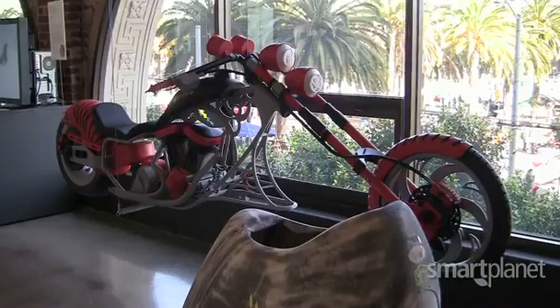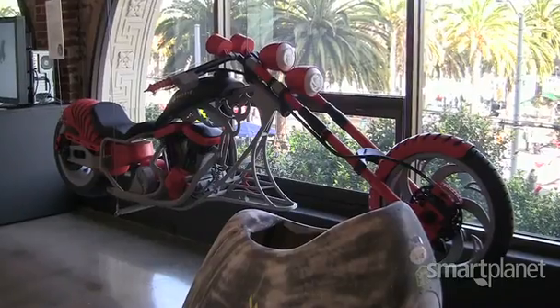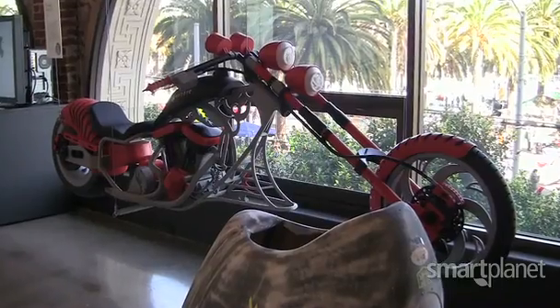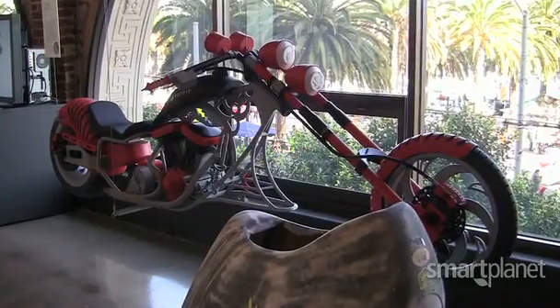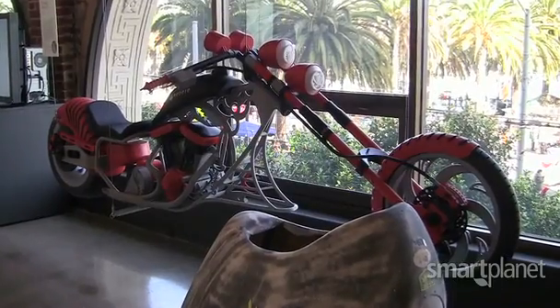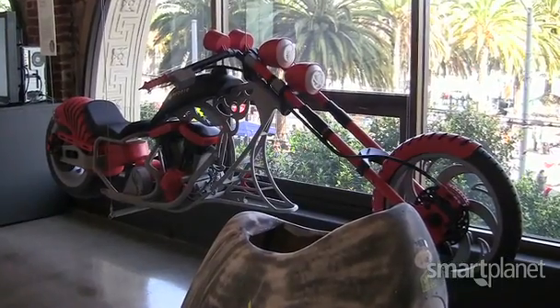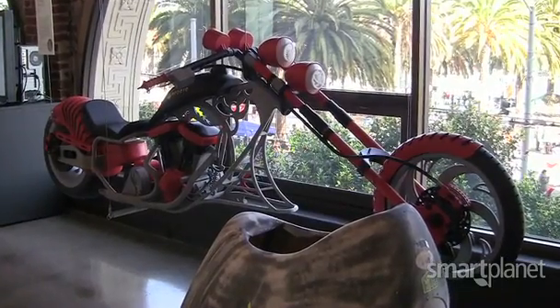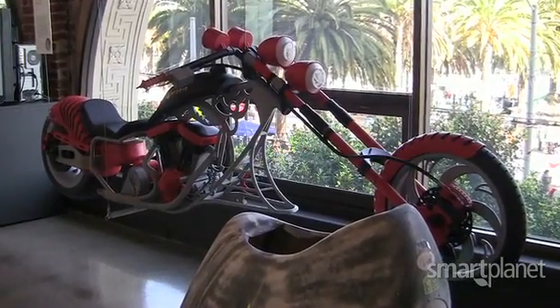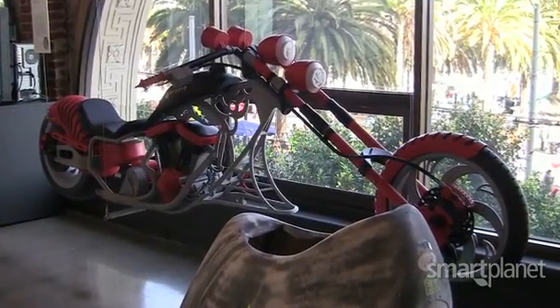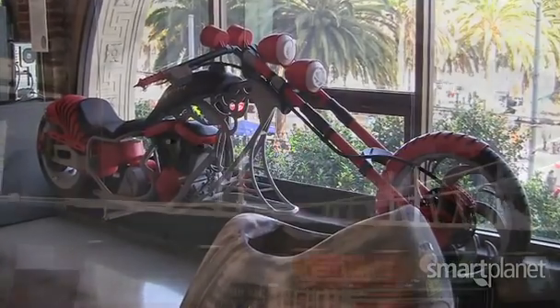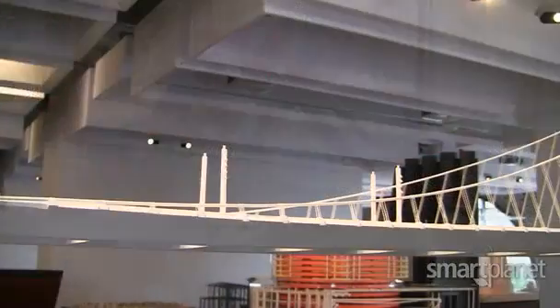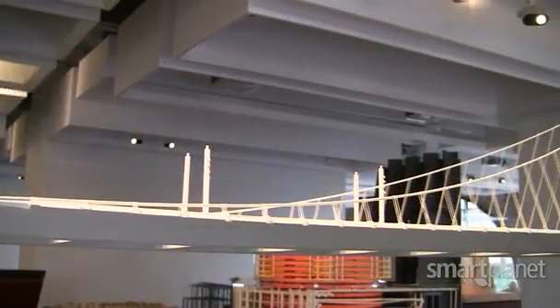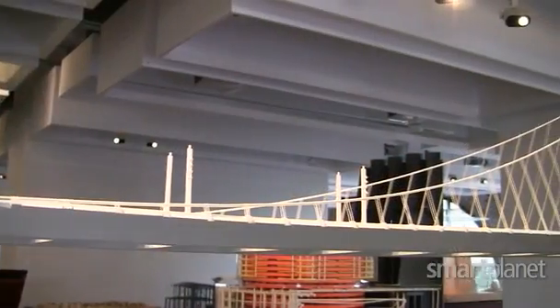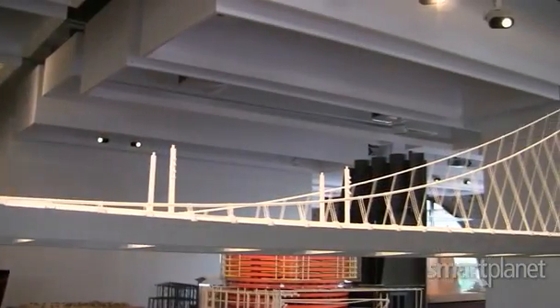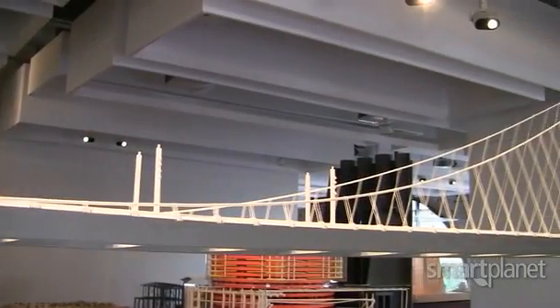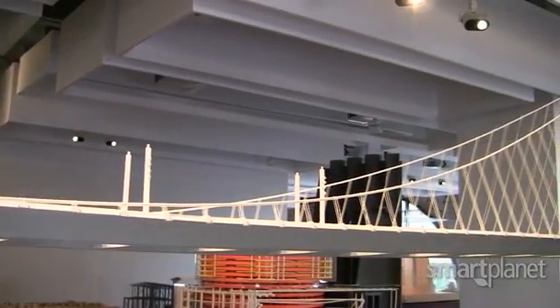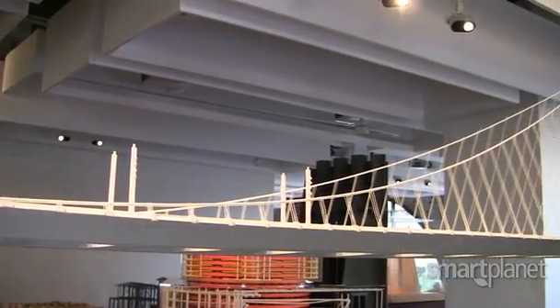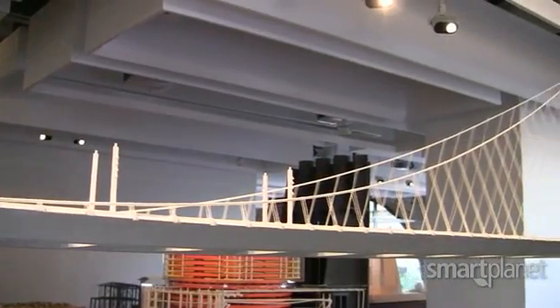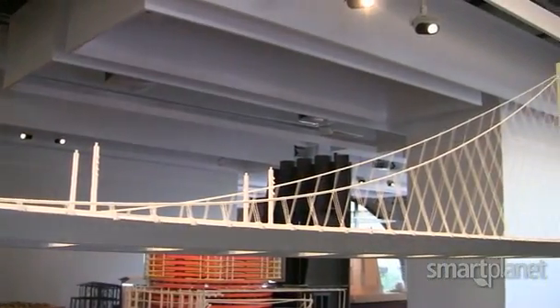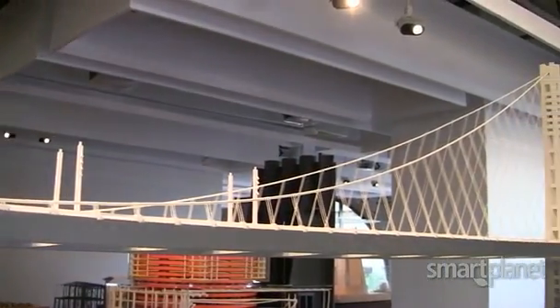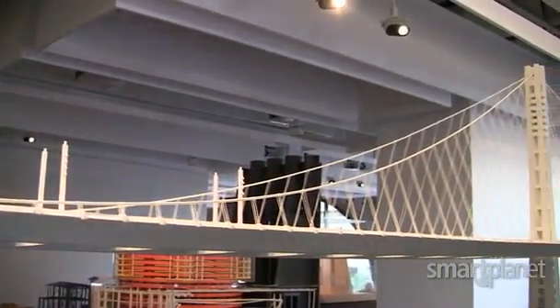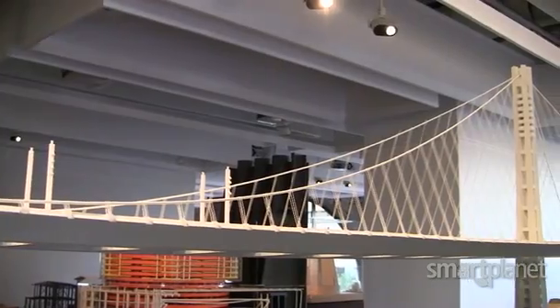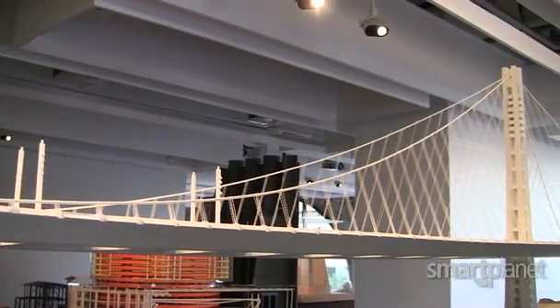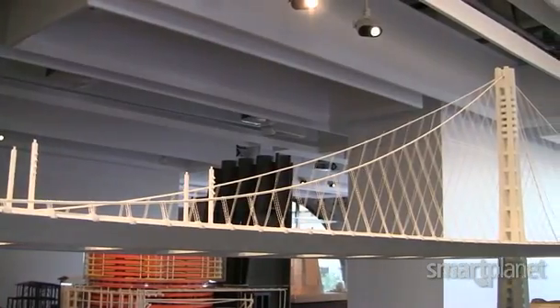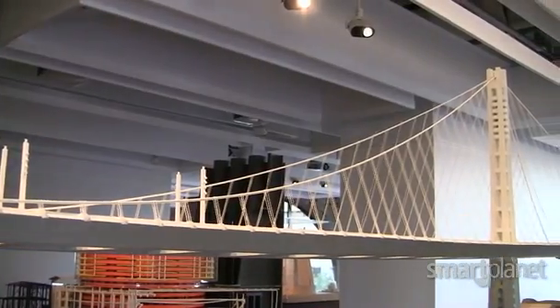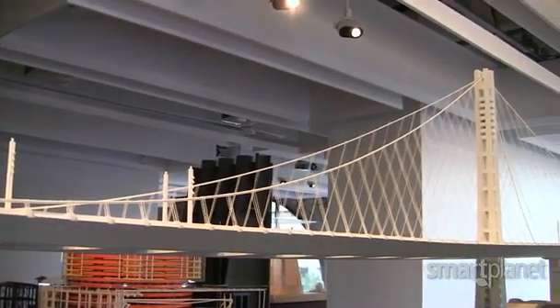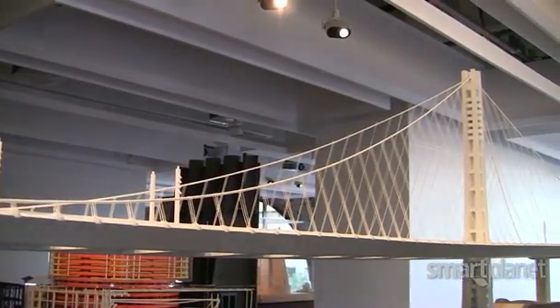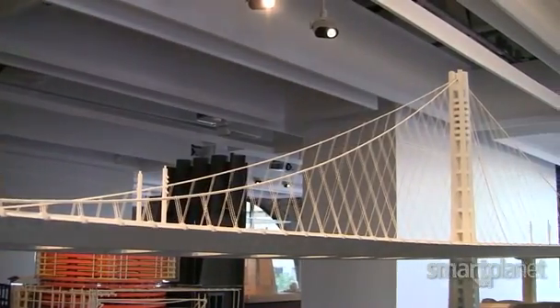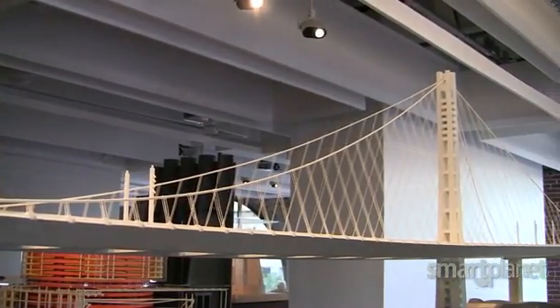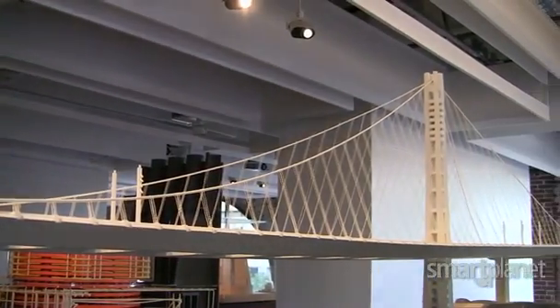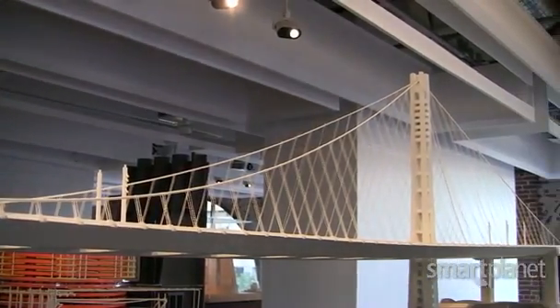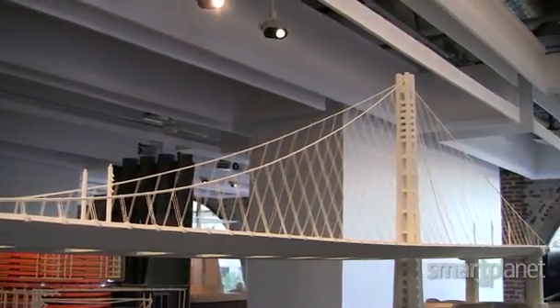But for enthusiasts, turning 2D into 3D just got a whole lot more accessible. For SmartPlanet, I'm Sumi Das.